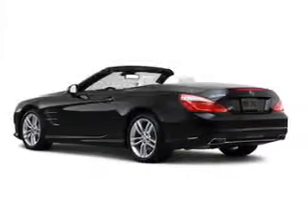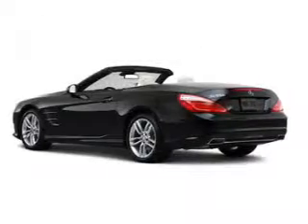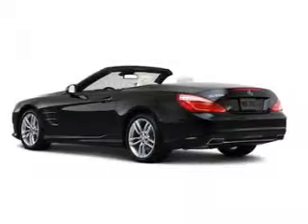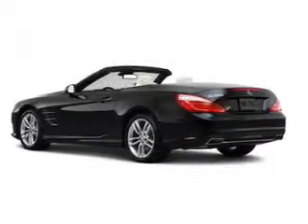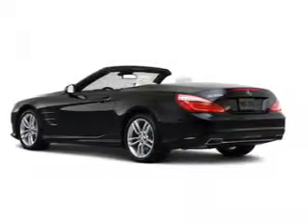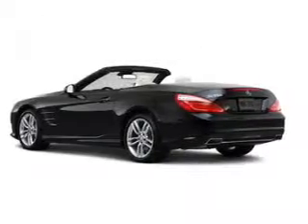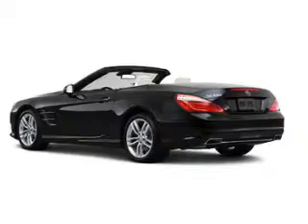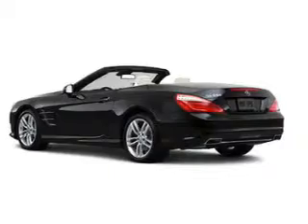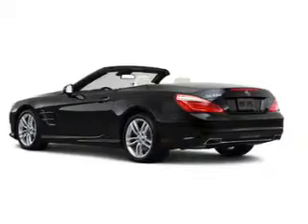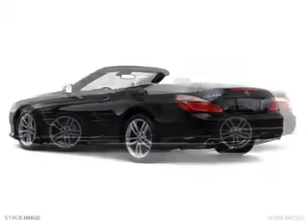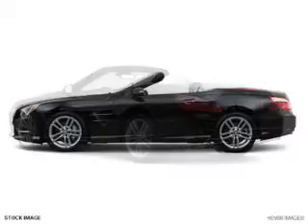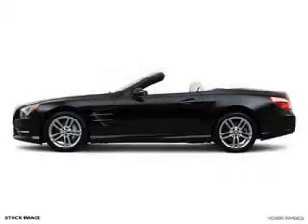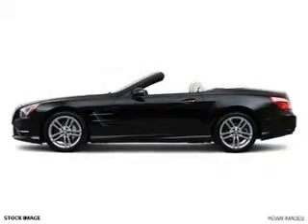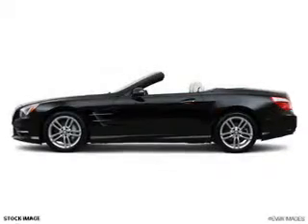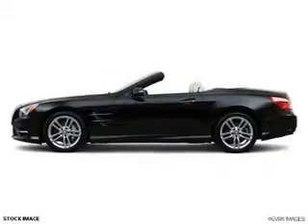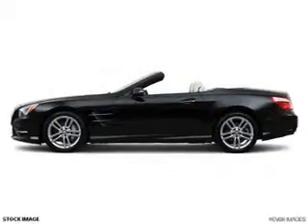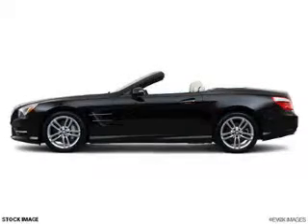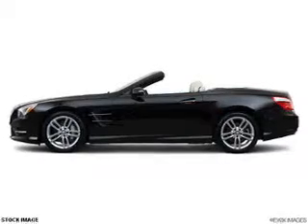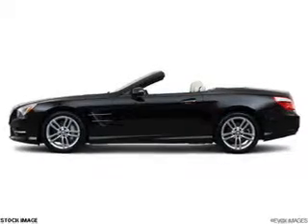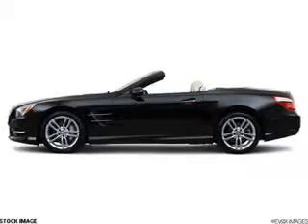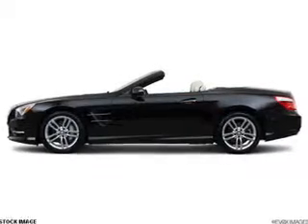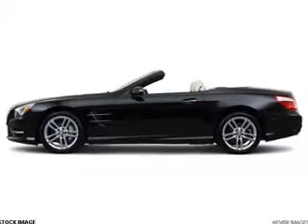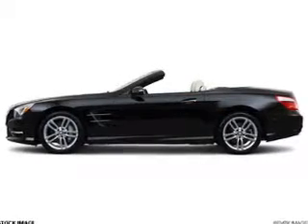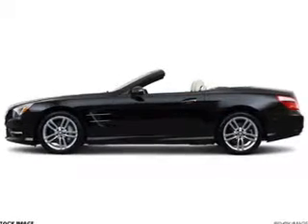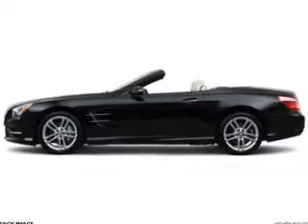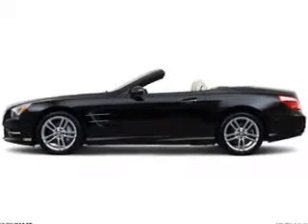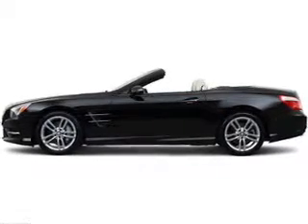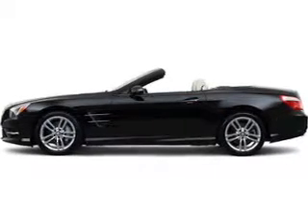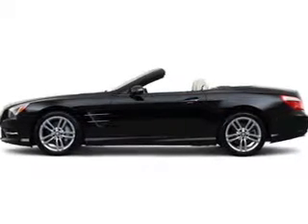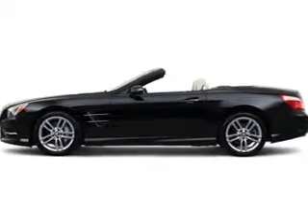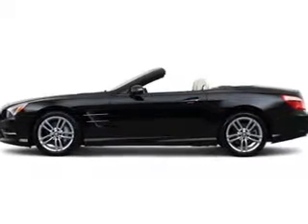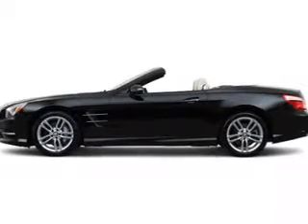Power door locks, power windows, cruise control. Call today to schedule a test drive.